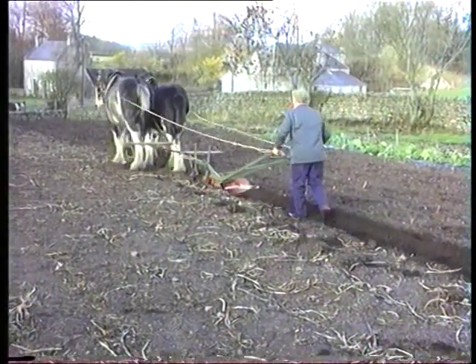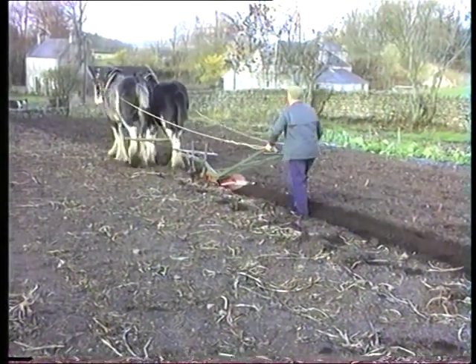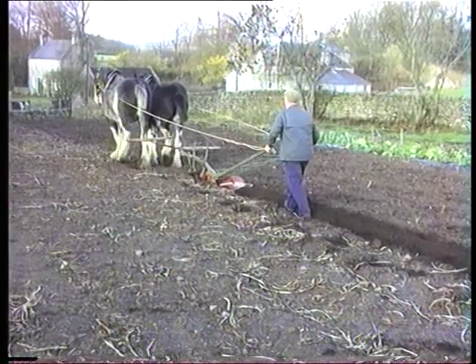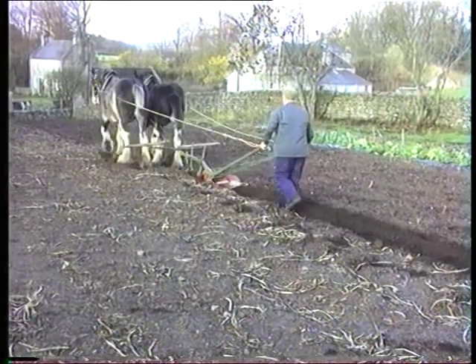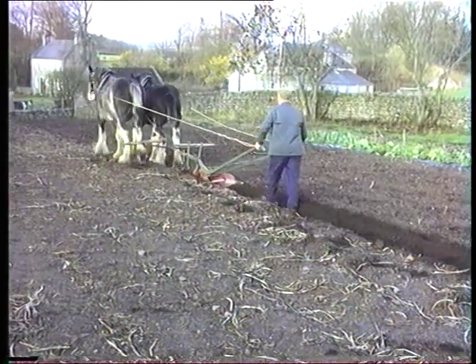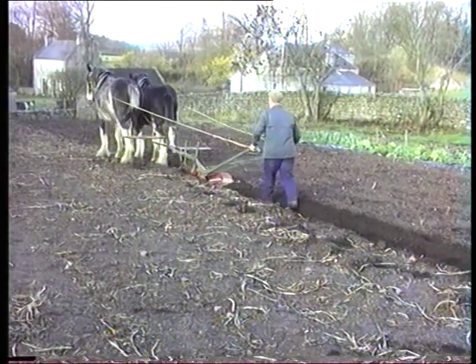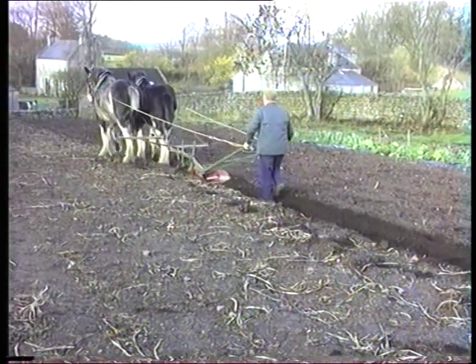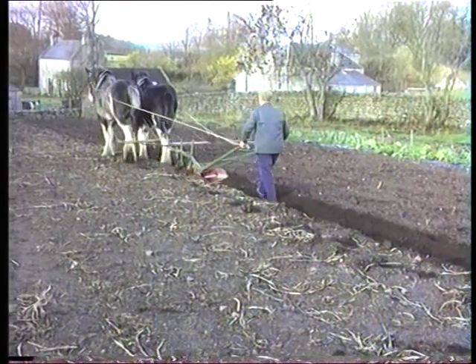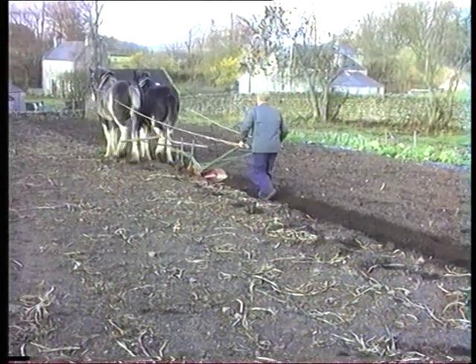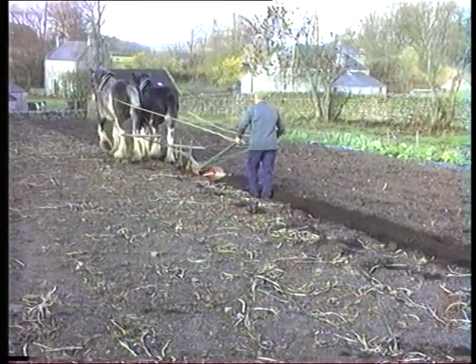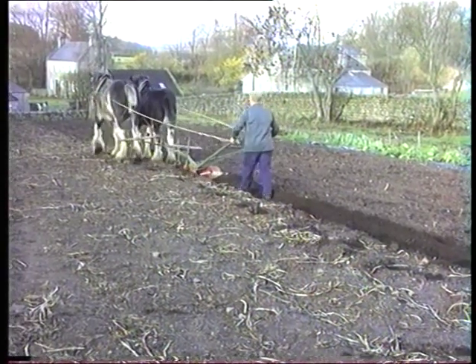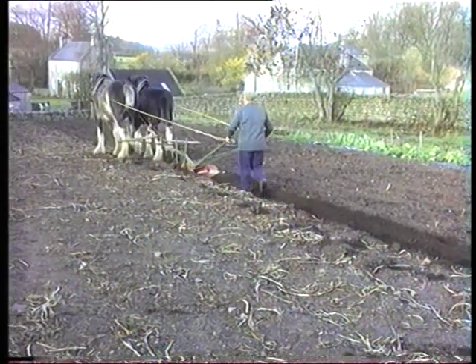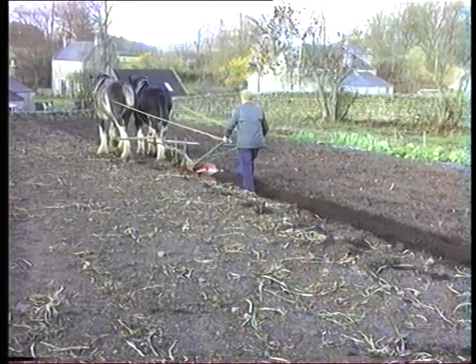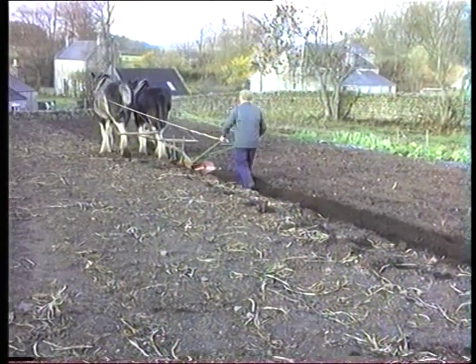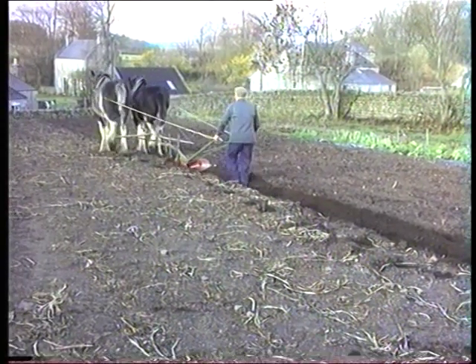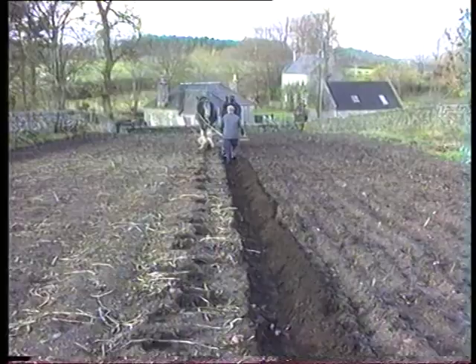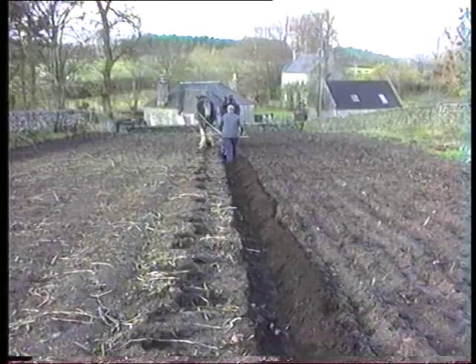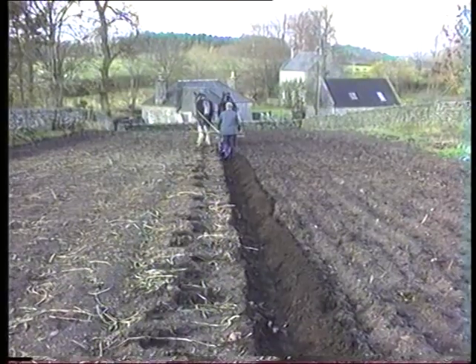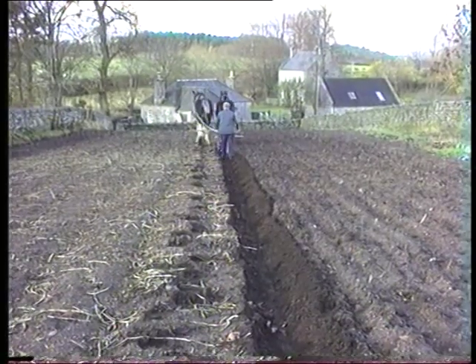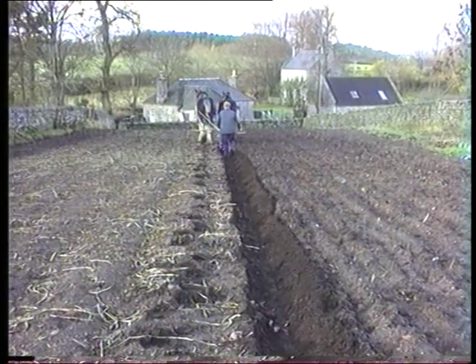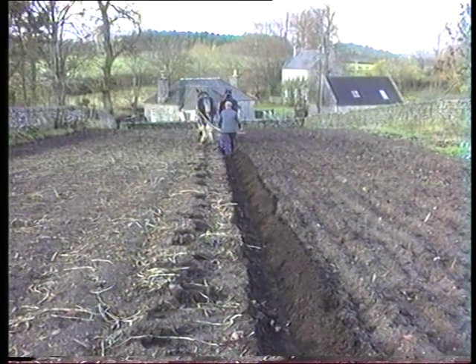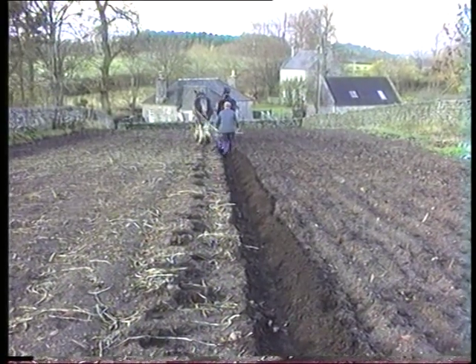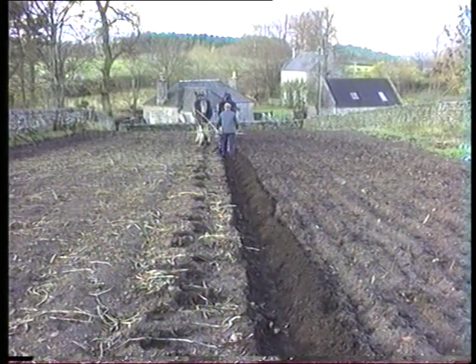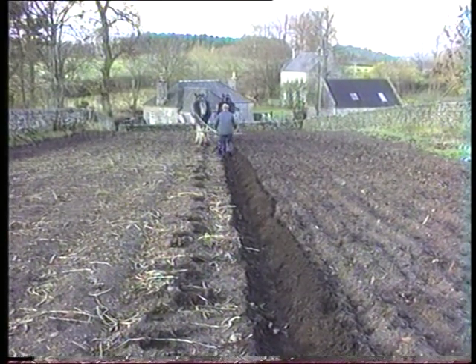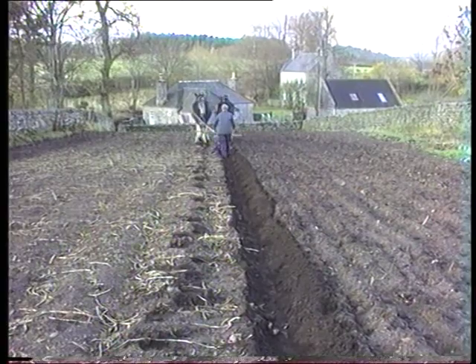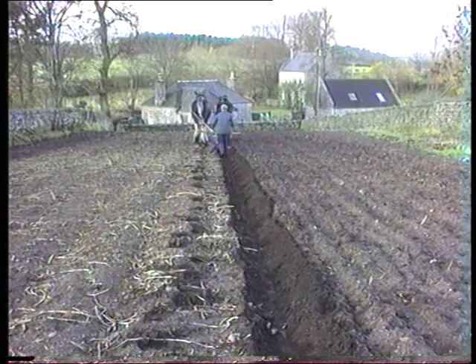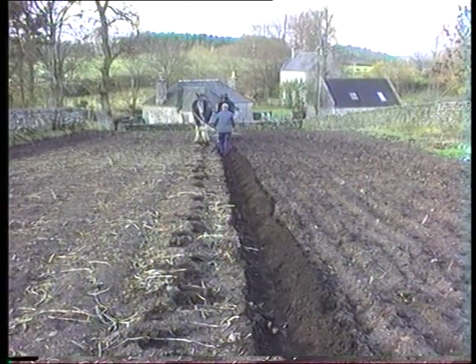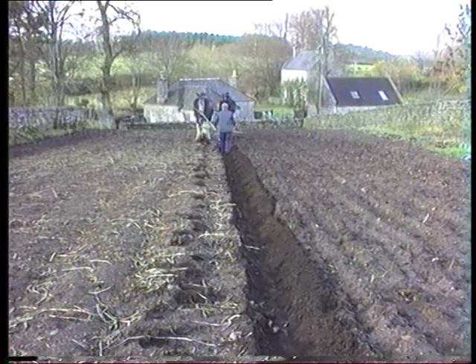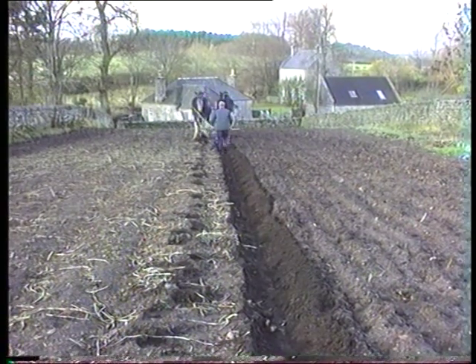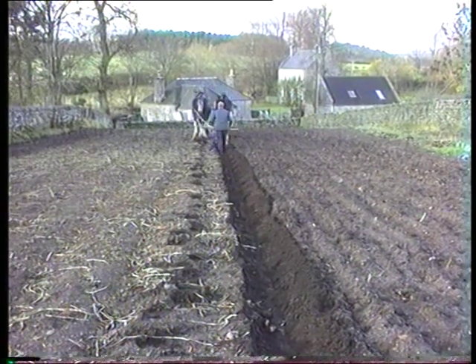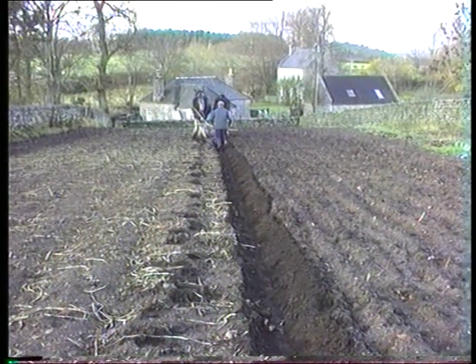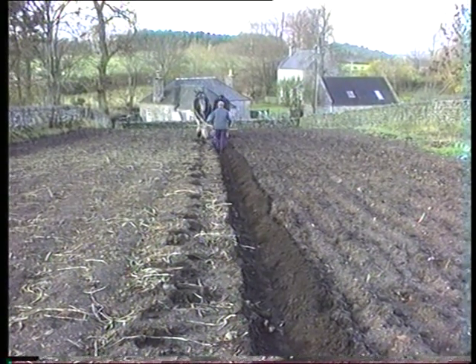See the horse working on the farm. When ploughing was done it was noted that the horse and the horseman would walk about ten to twelve miles in a day.